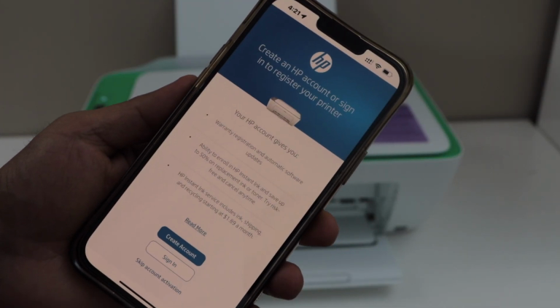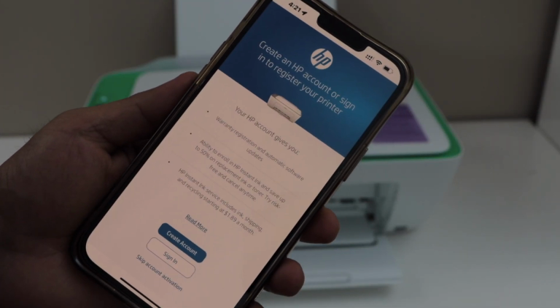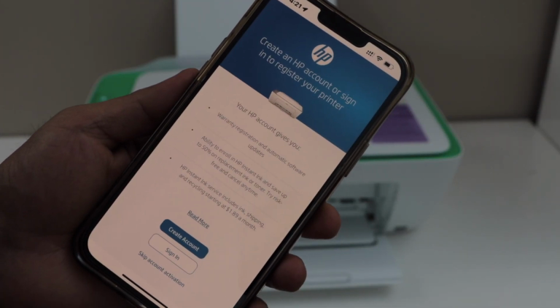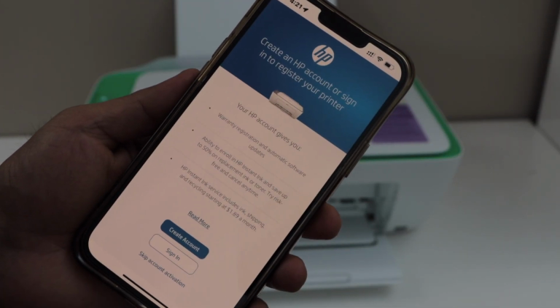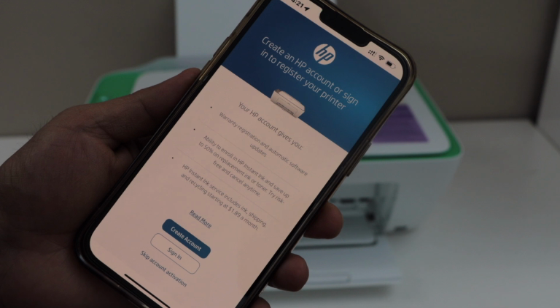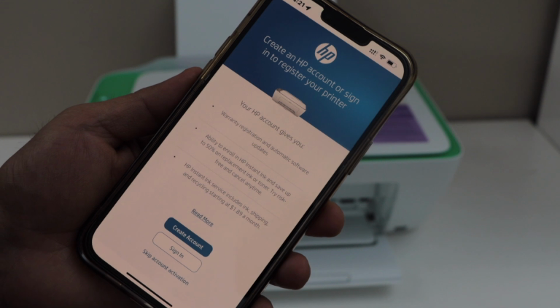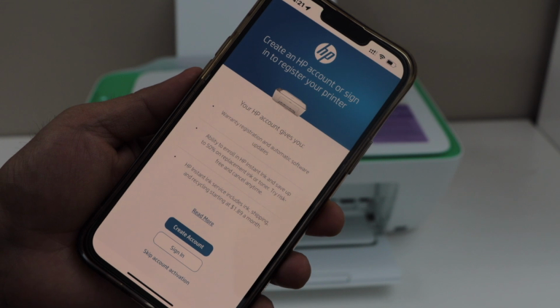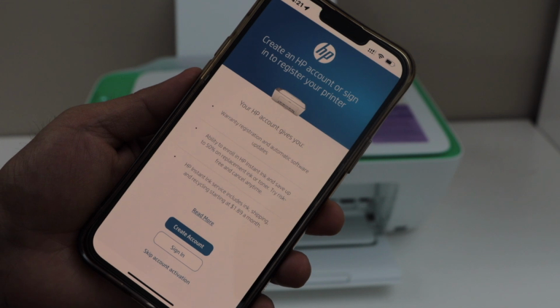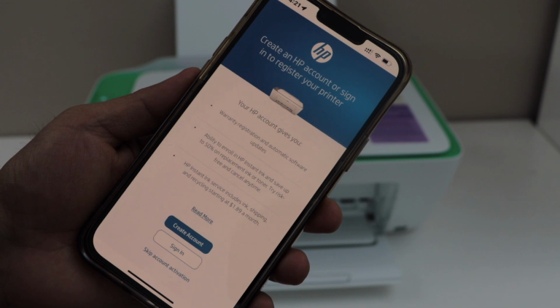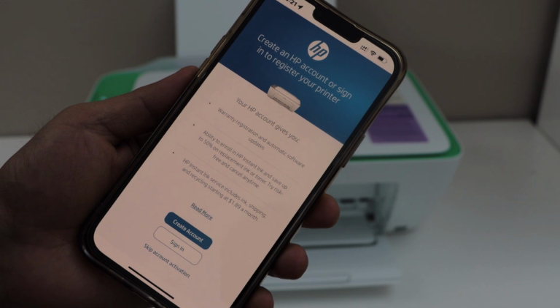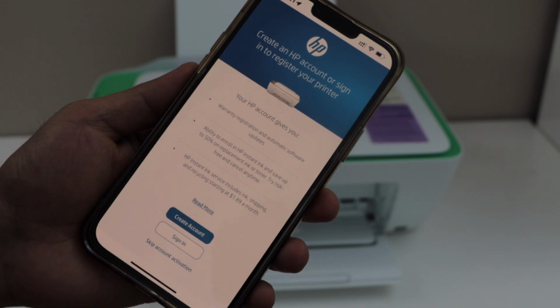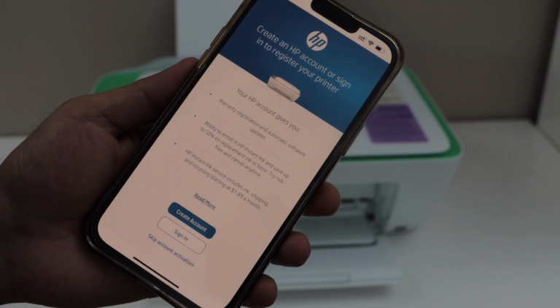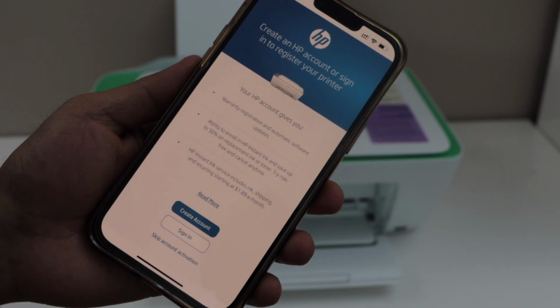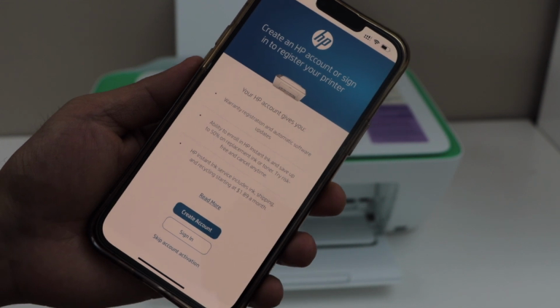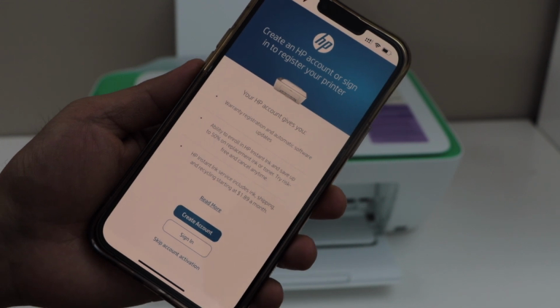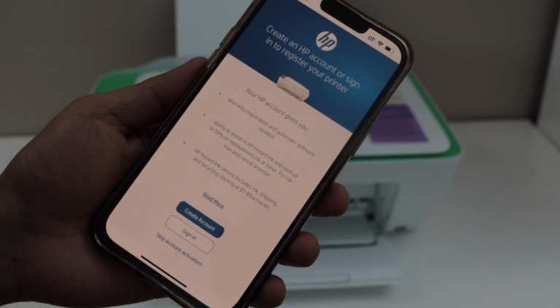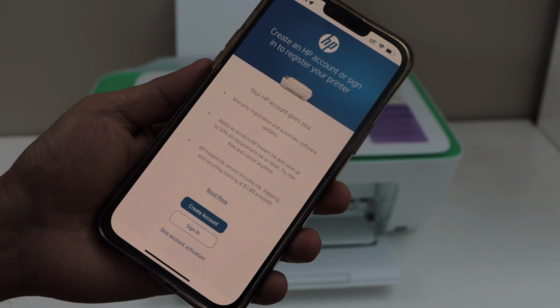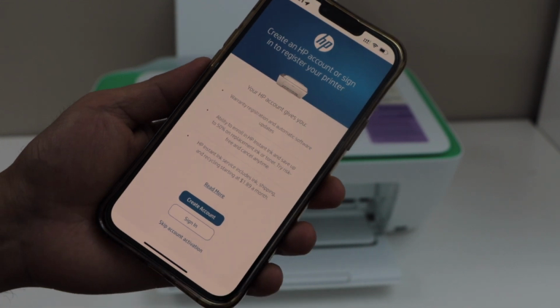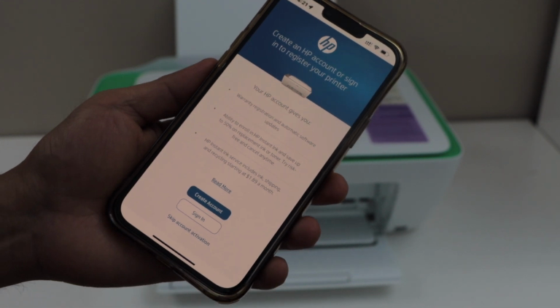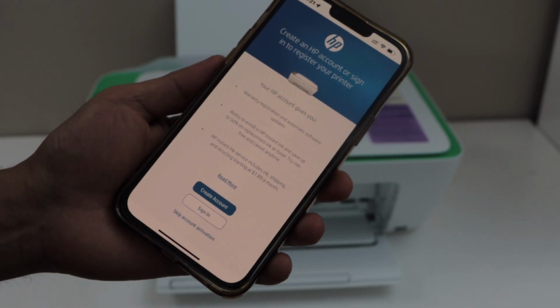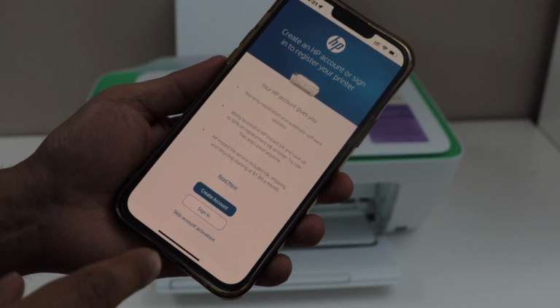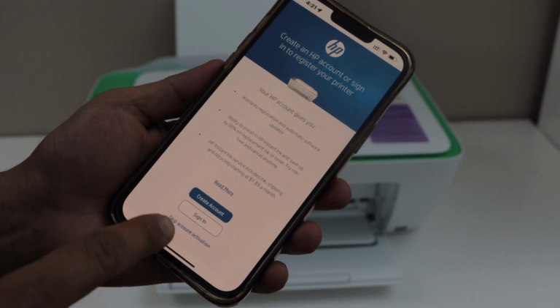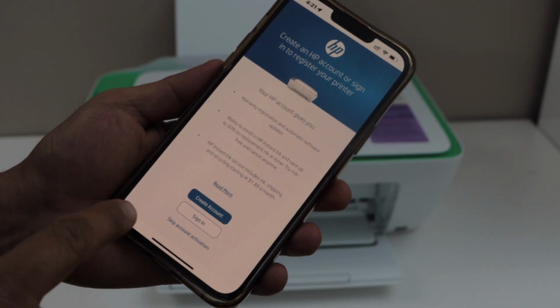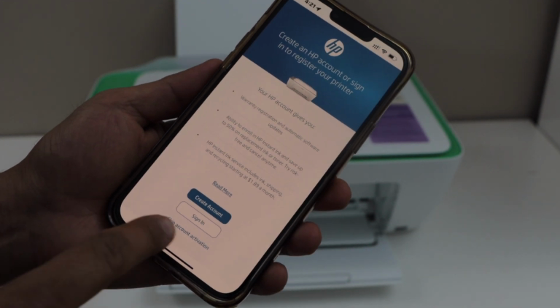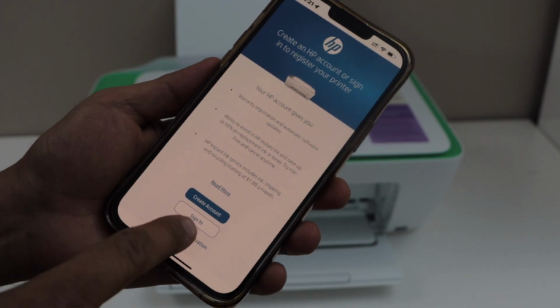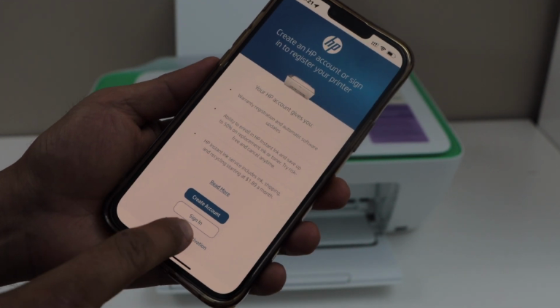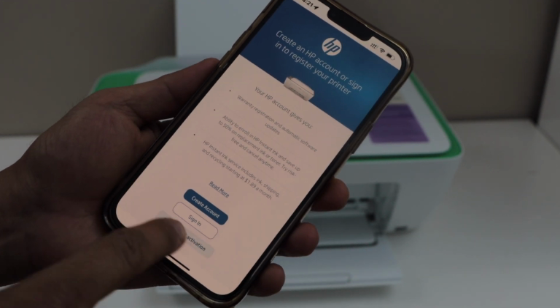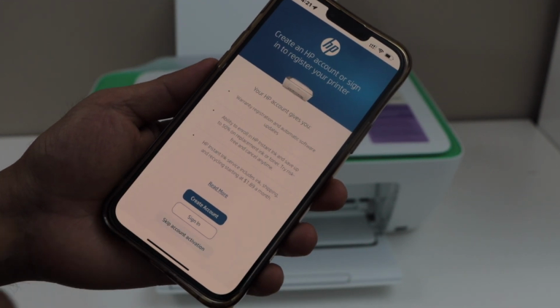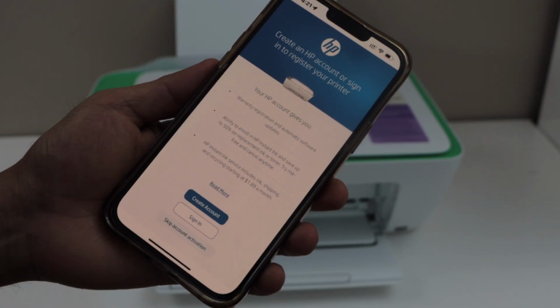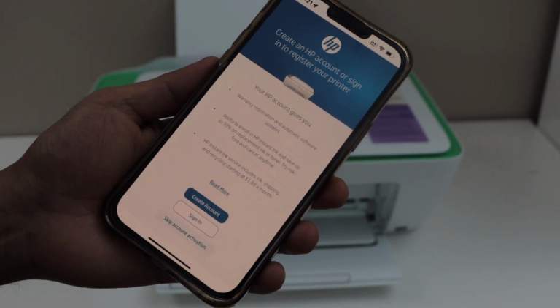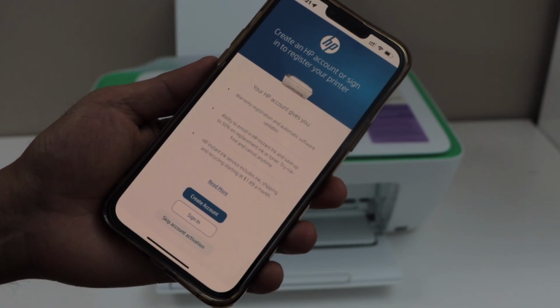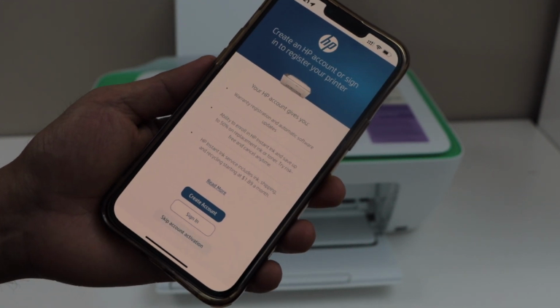On the next screen, if you have an HP account you can sign in, or you can skip the account activation.